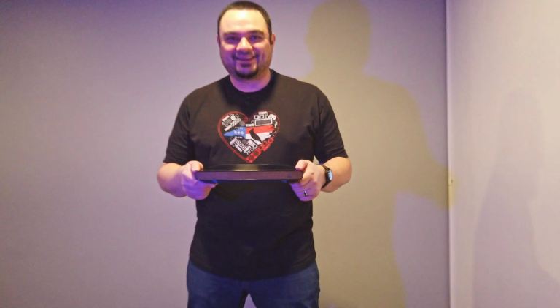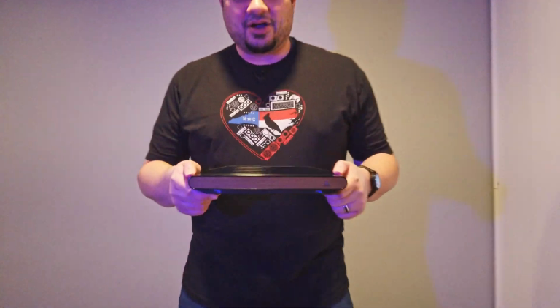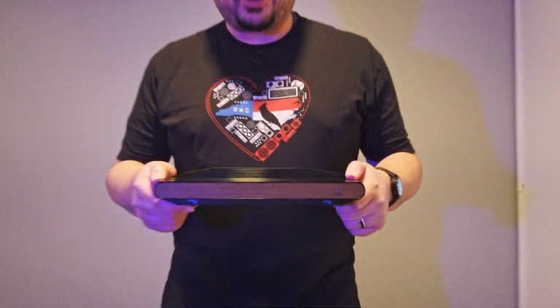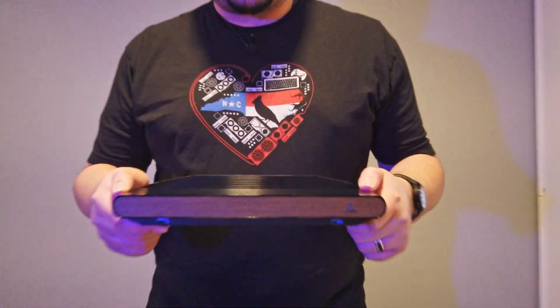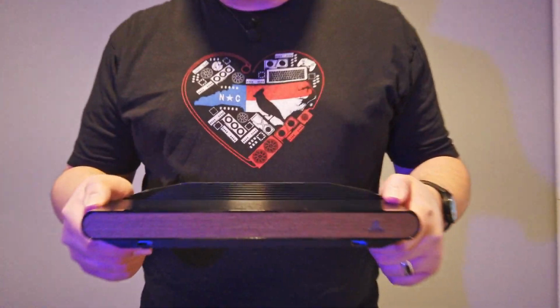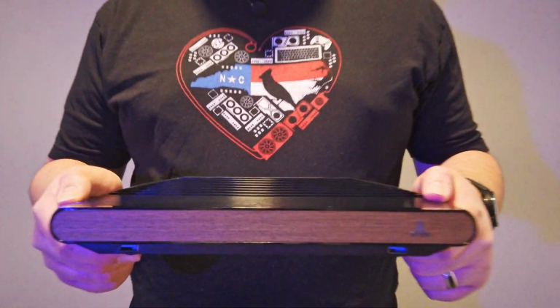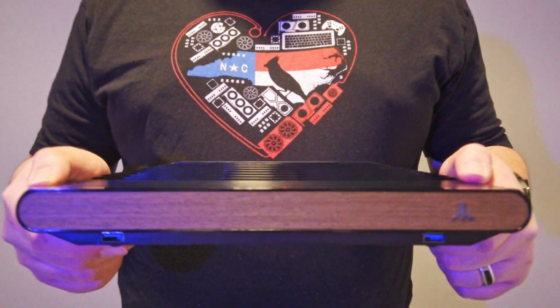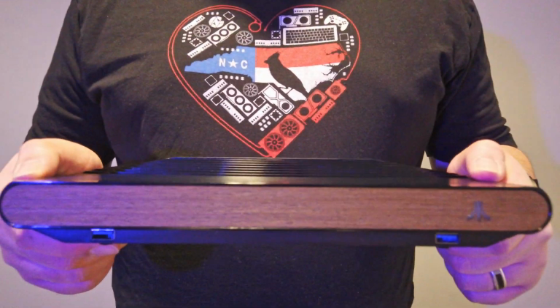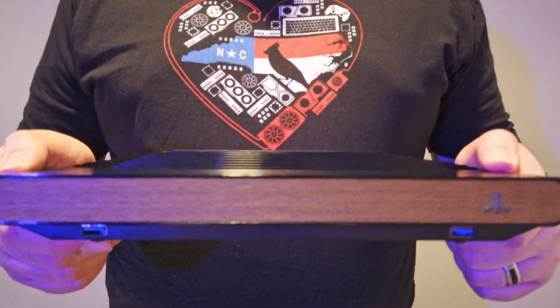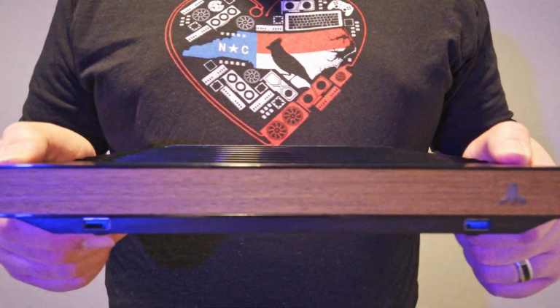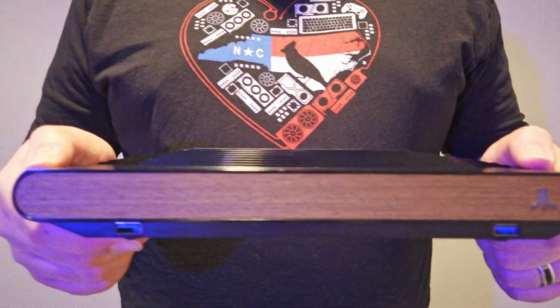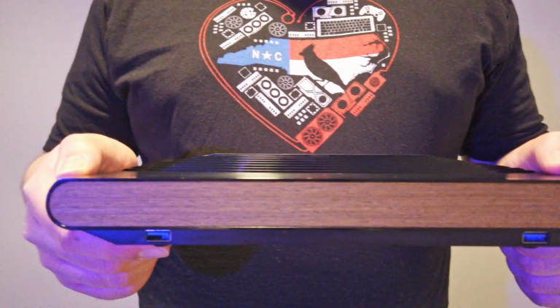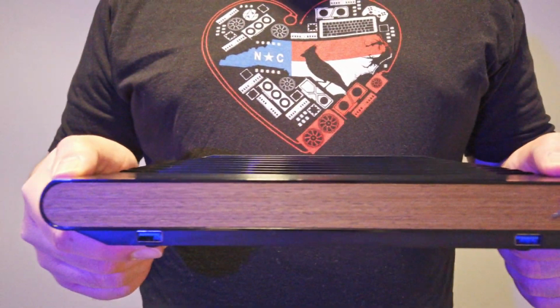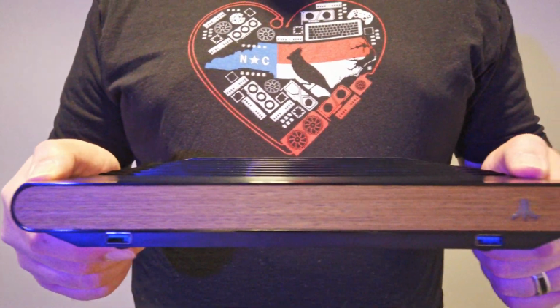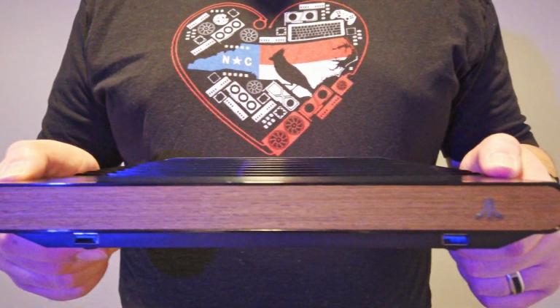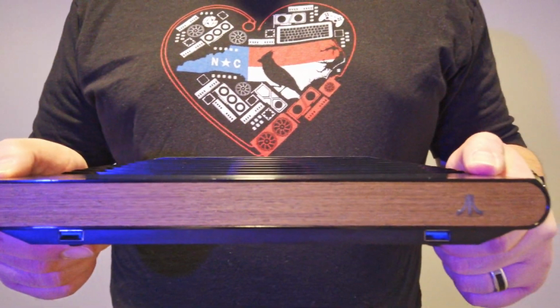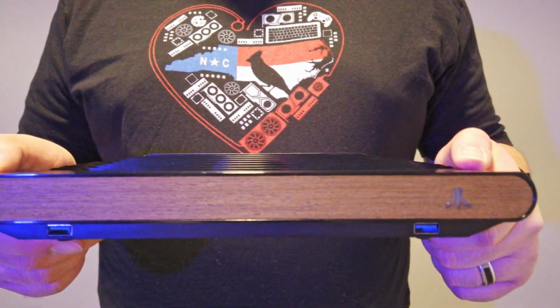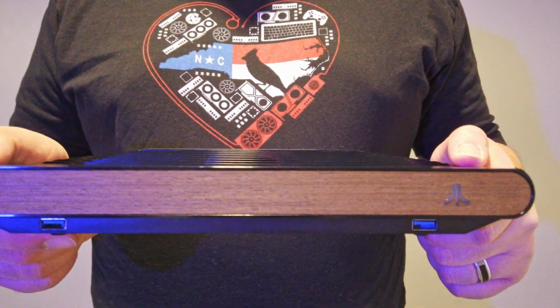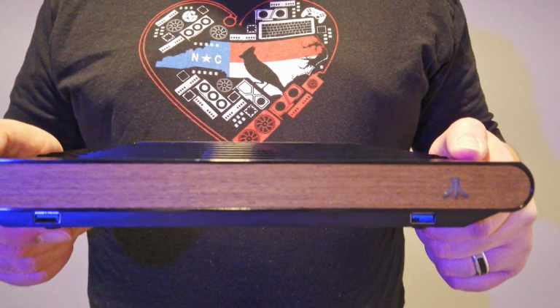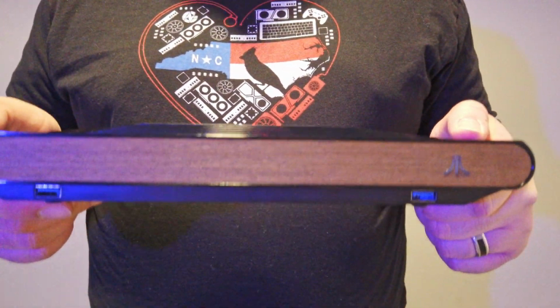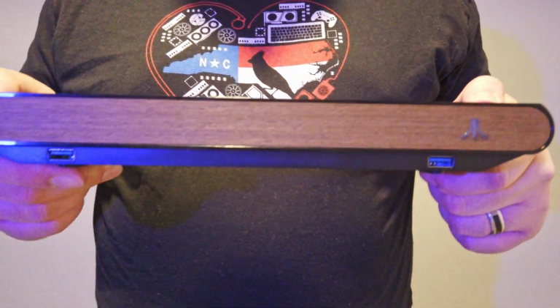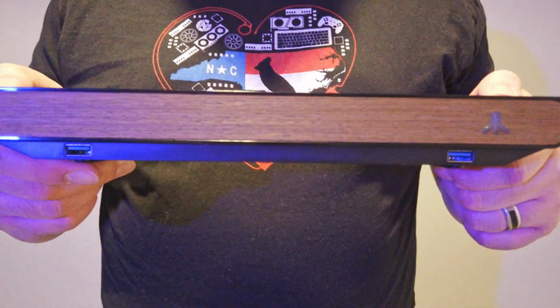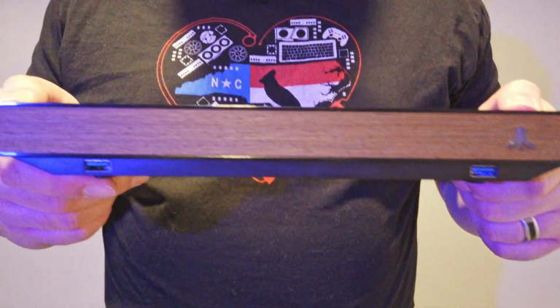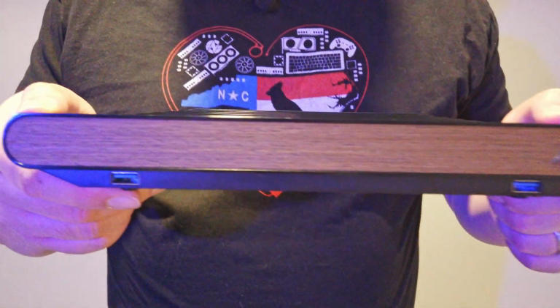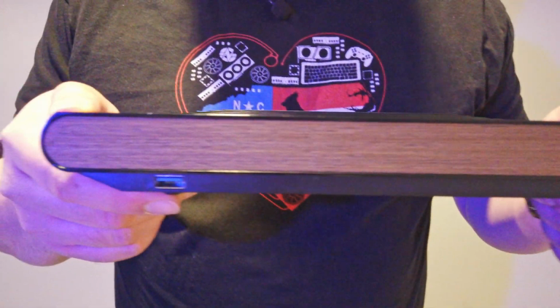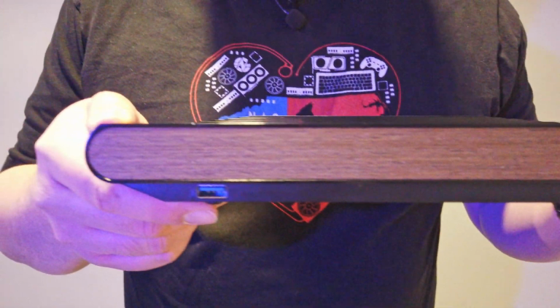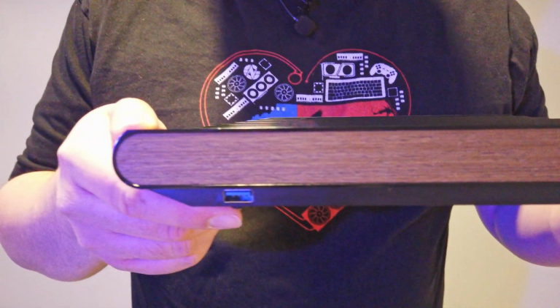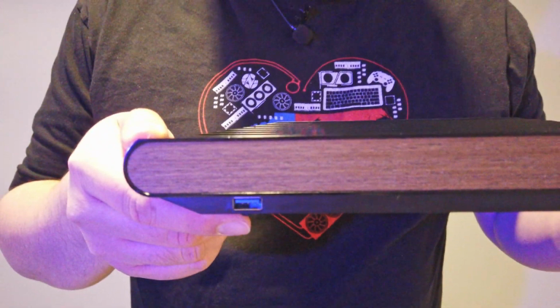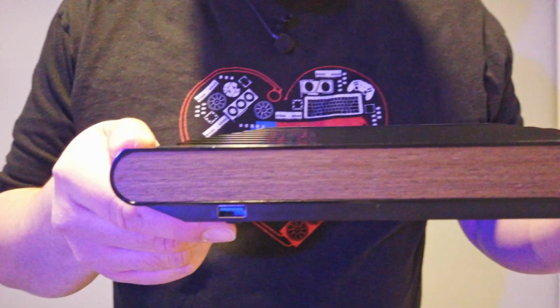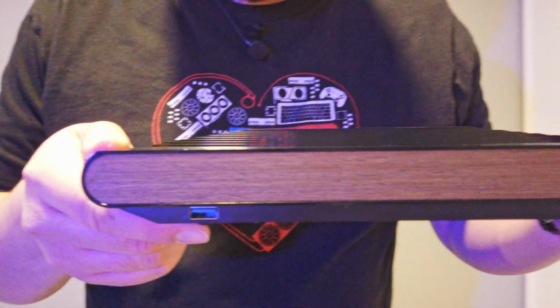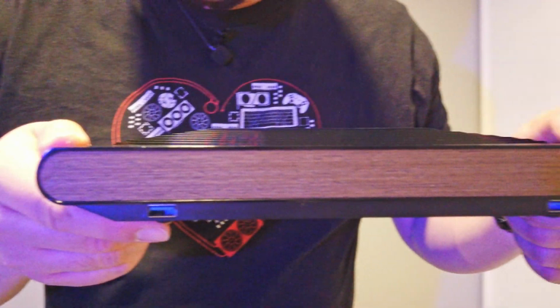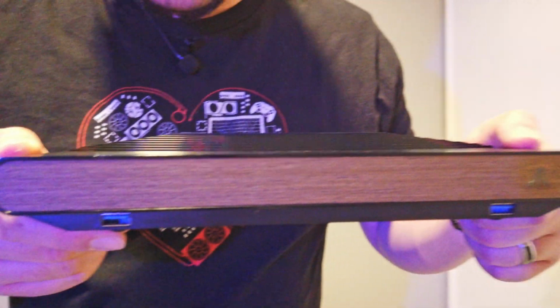Okay, you wanted it, so here it is — the SteamOS install on the Atari VCS.